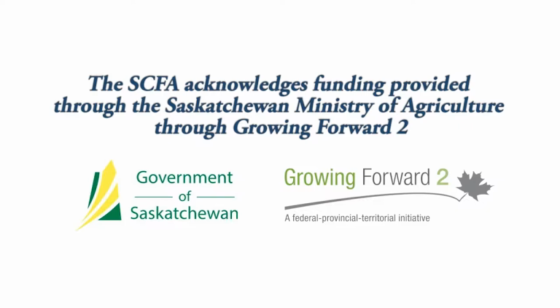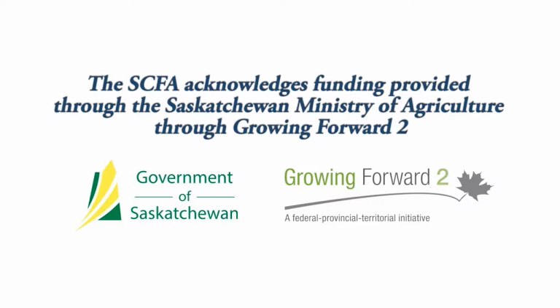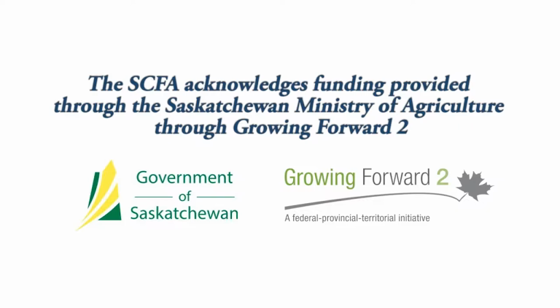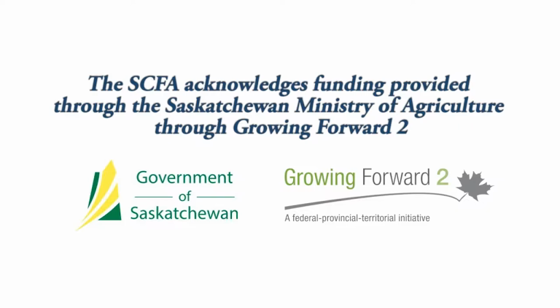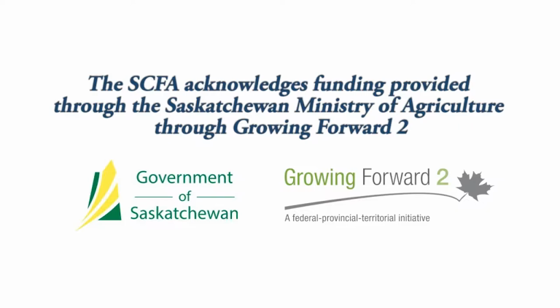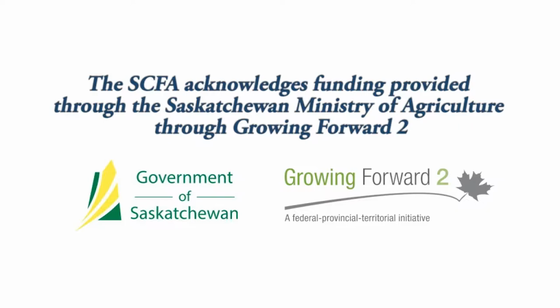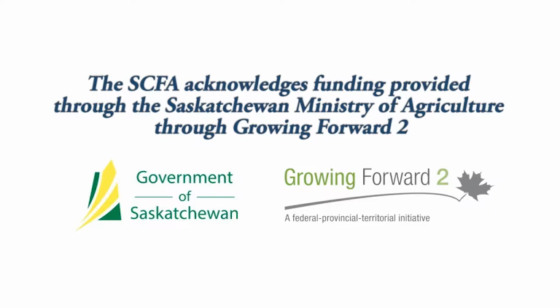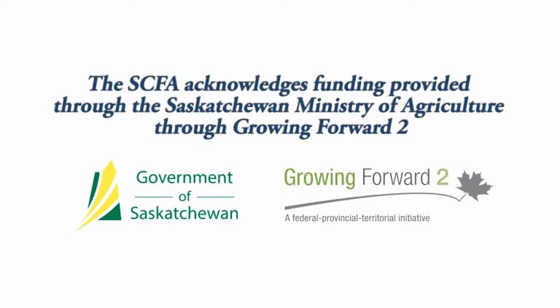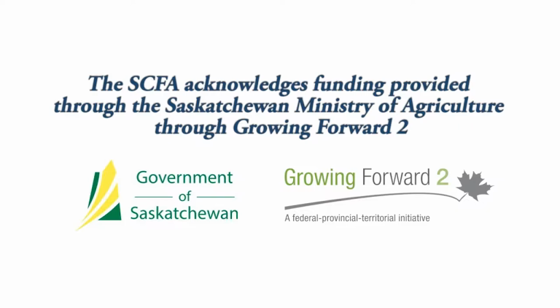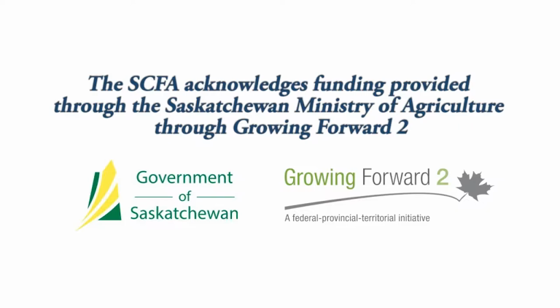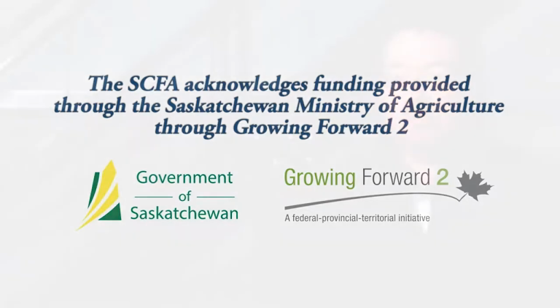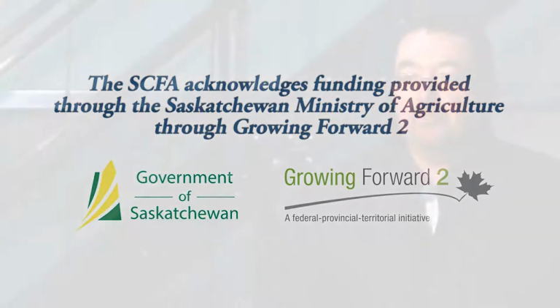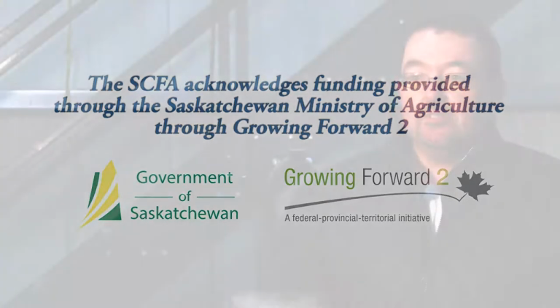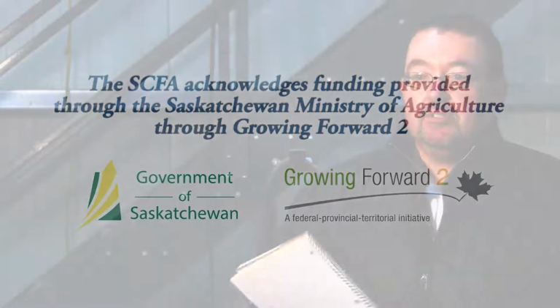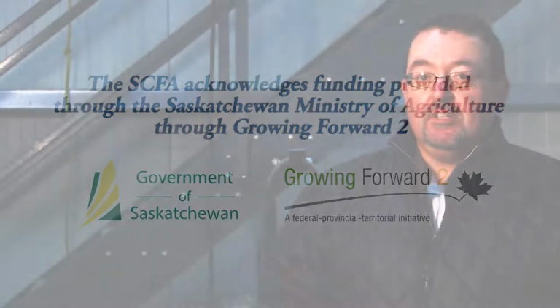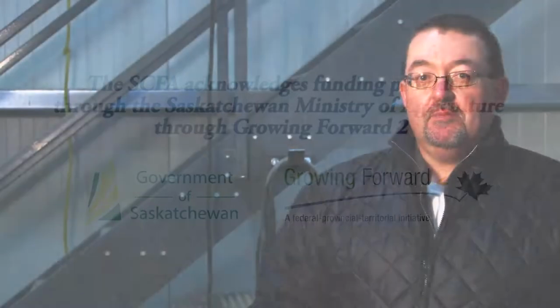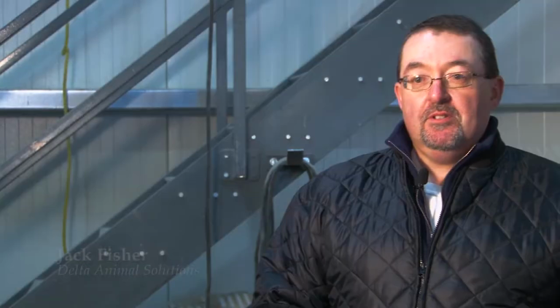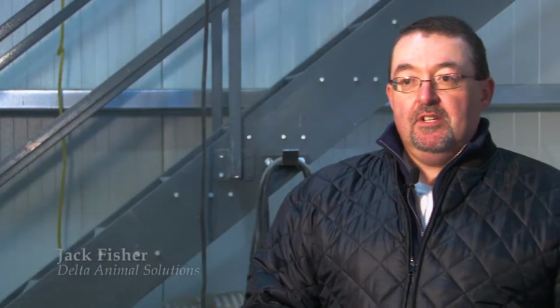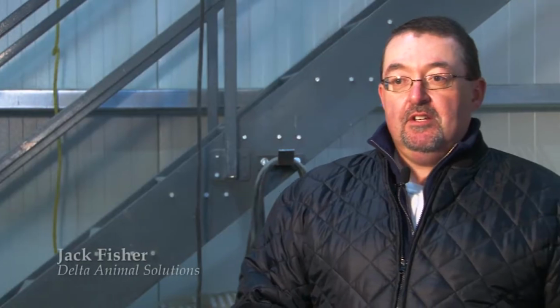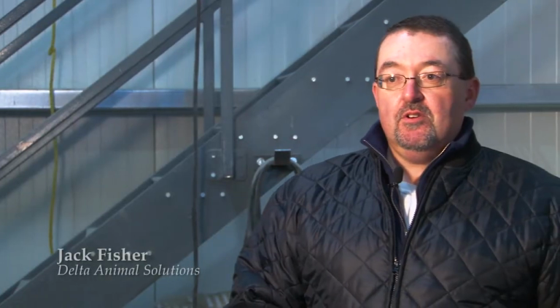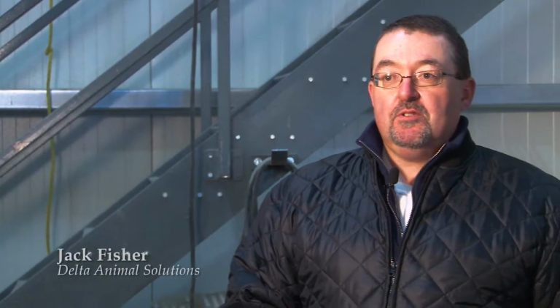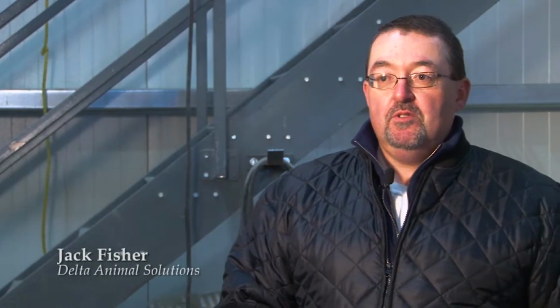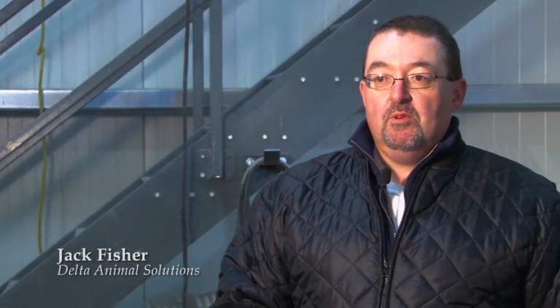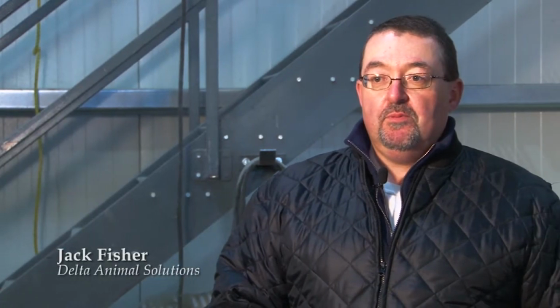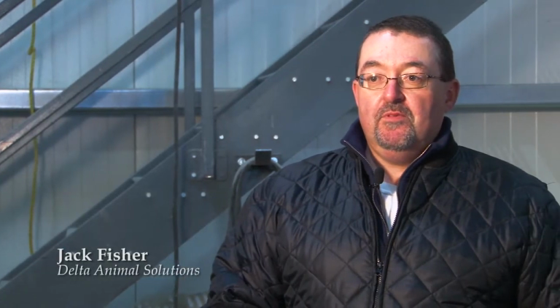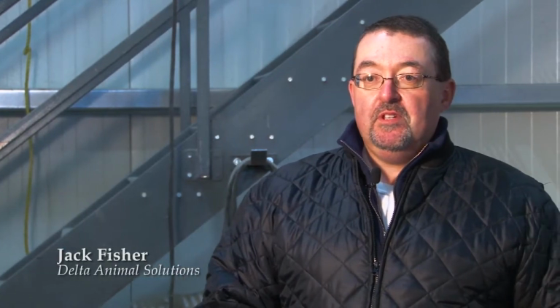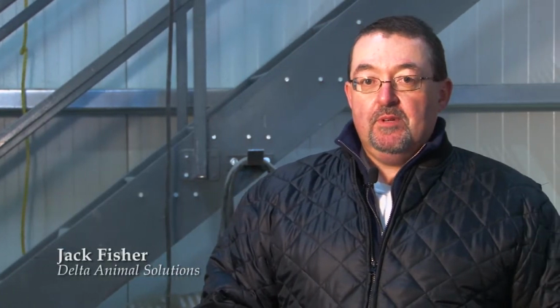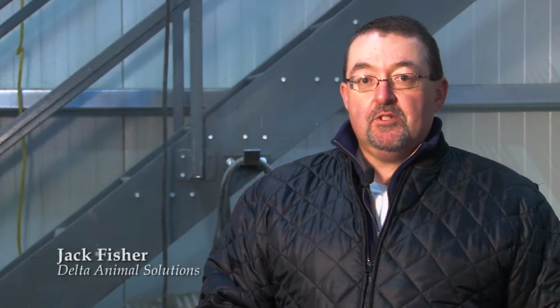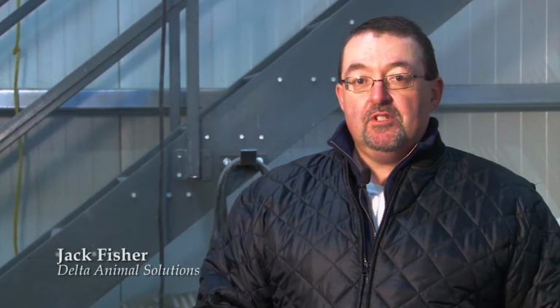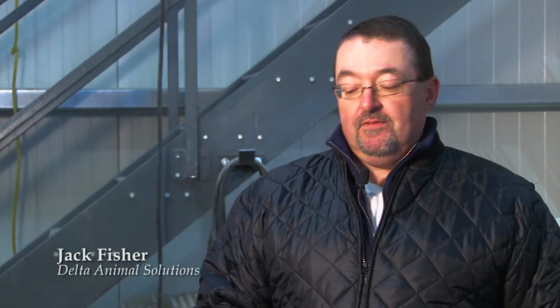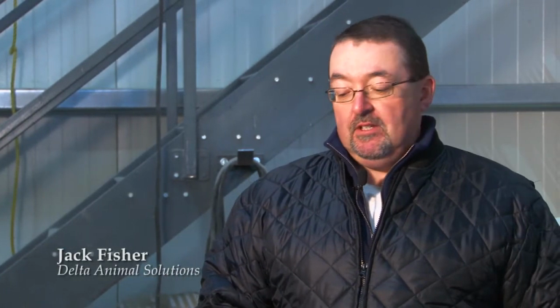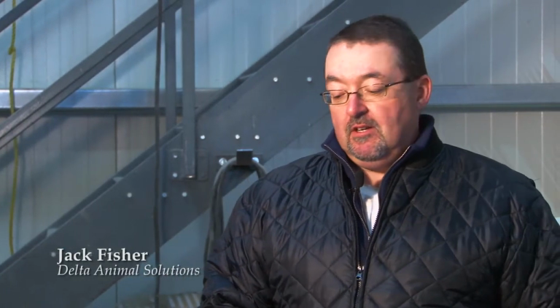I'm Jack Fisher with Delta Animal Solutions and I'm here today to talk to you about feed mixtures in the feedlot.